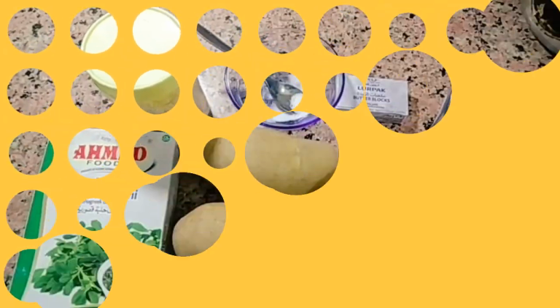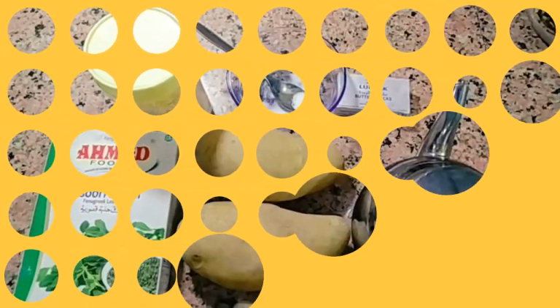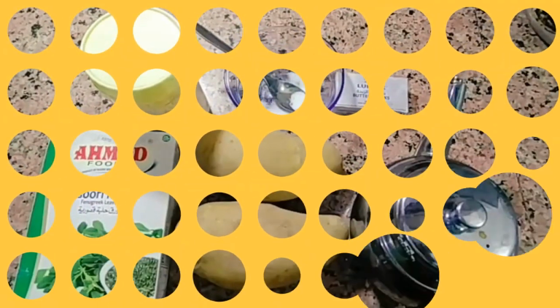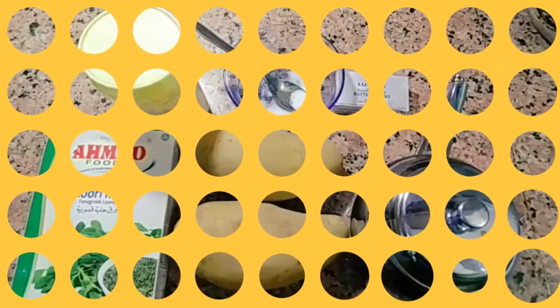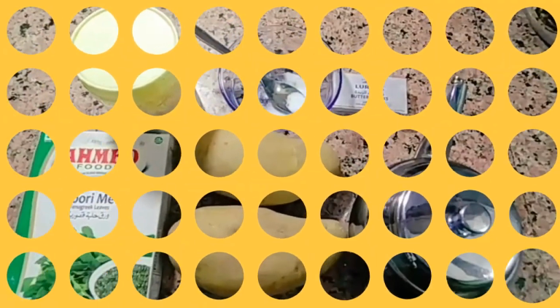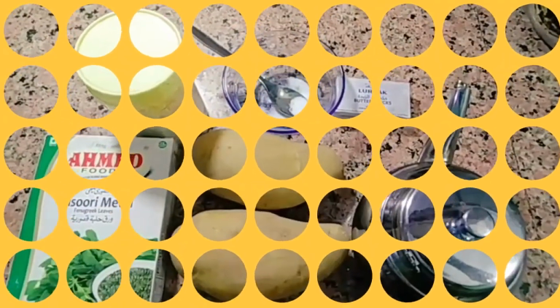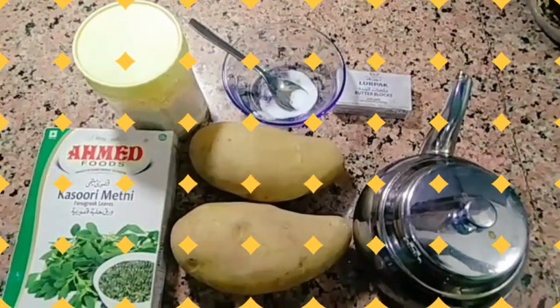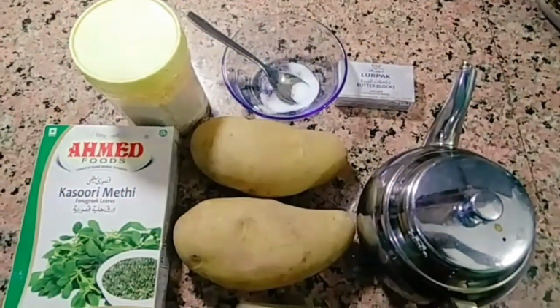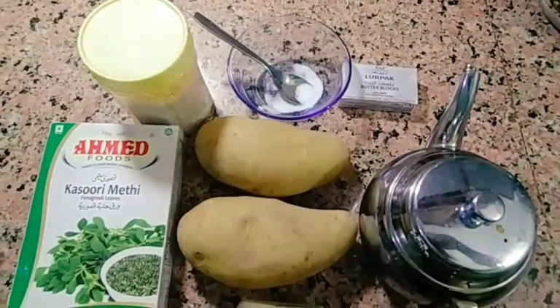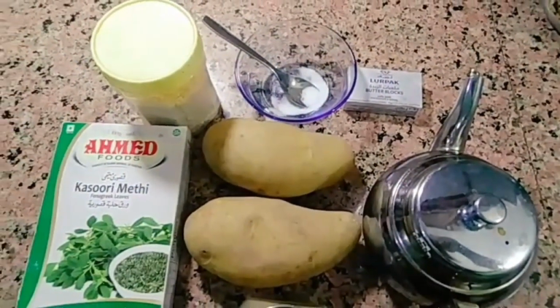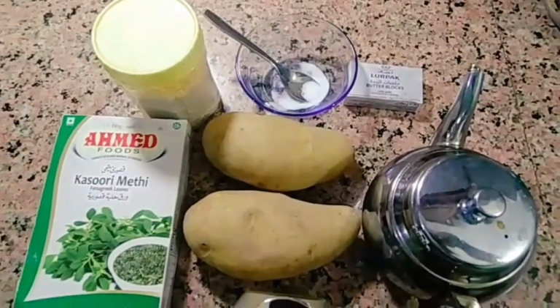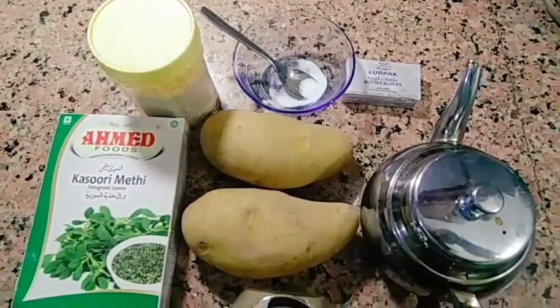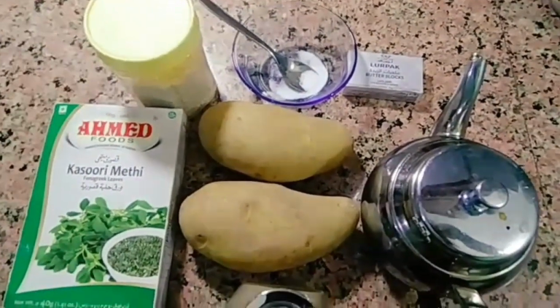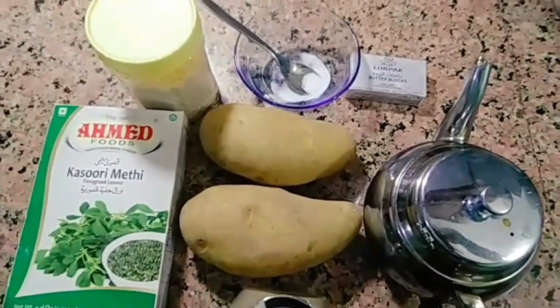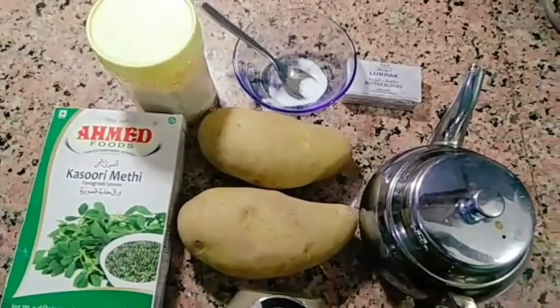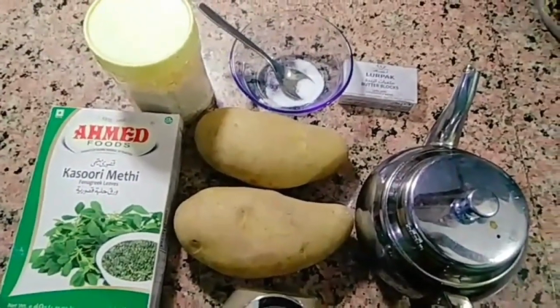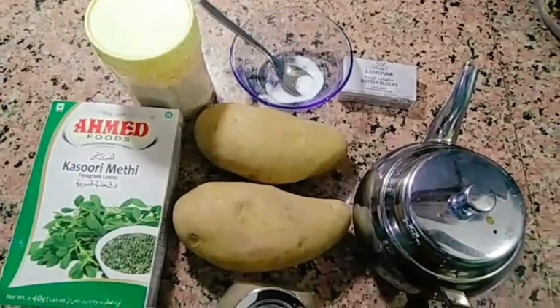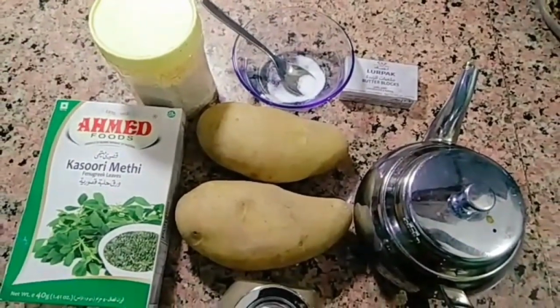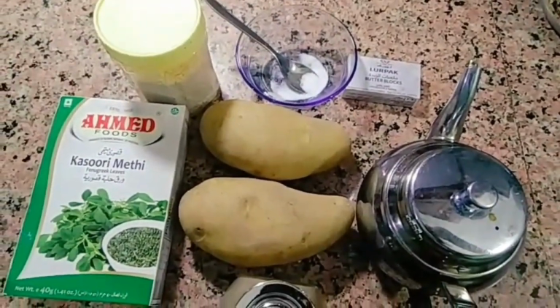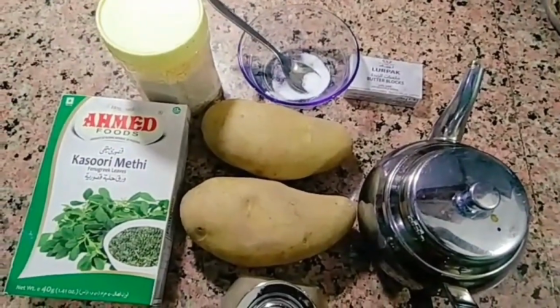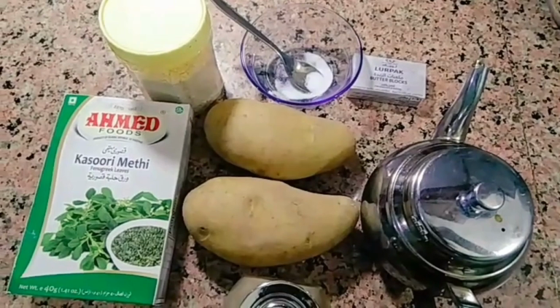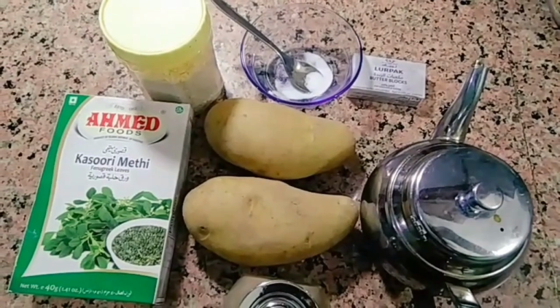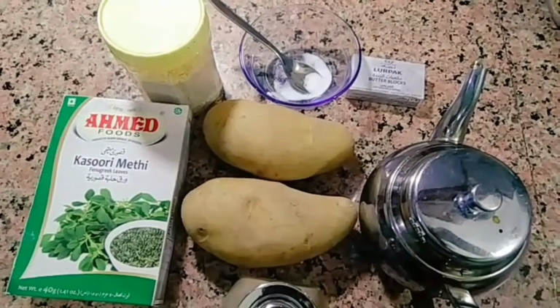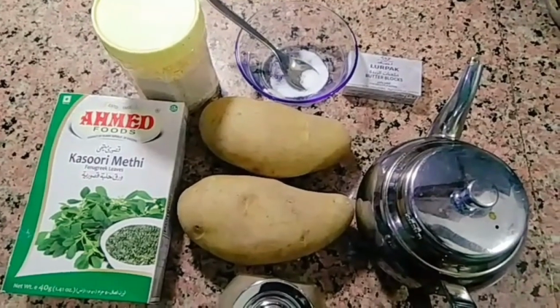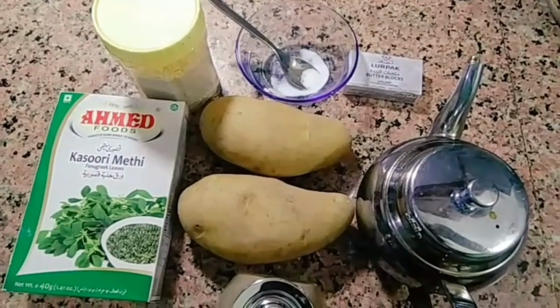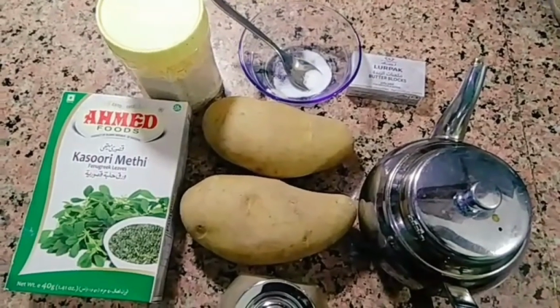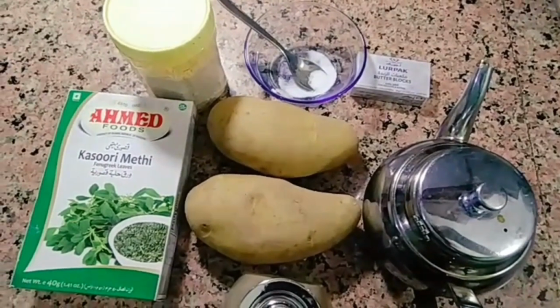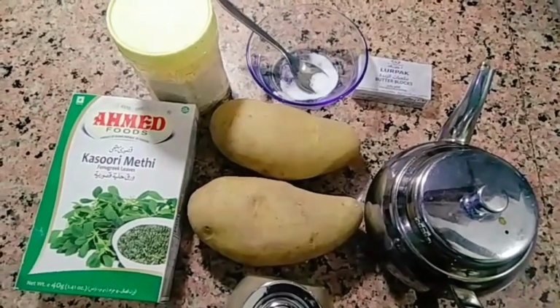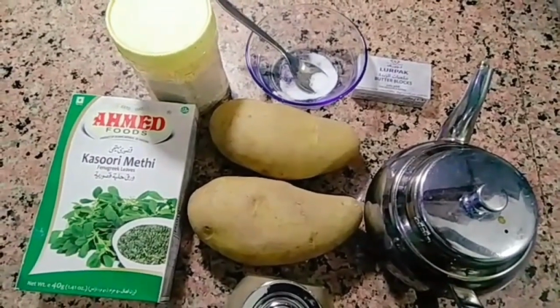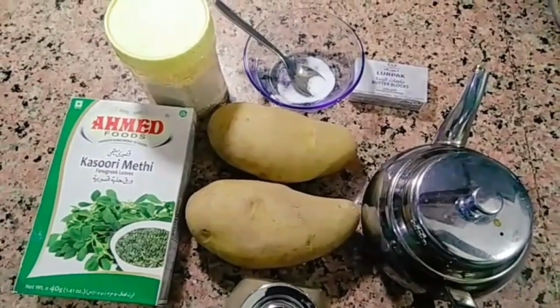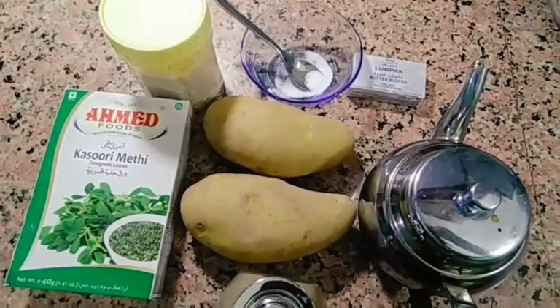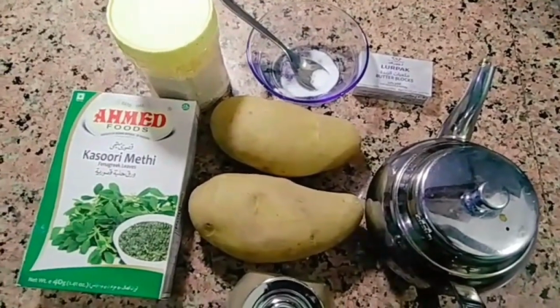Hello friends! I am going to eat potato veggies.